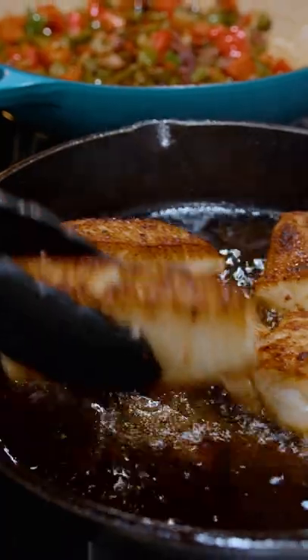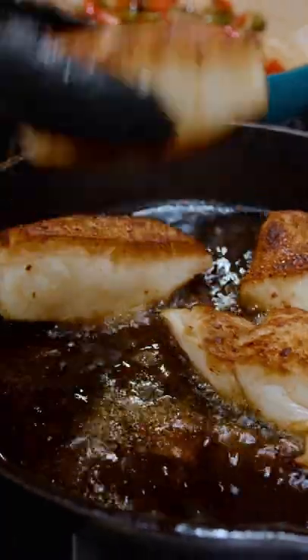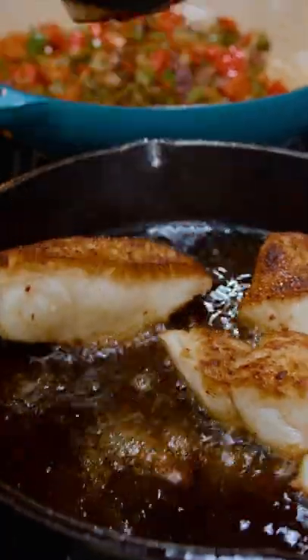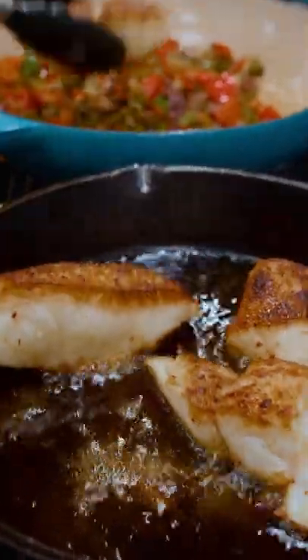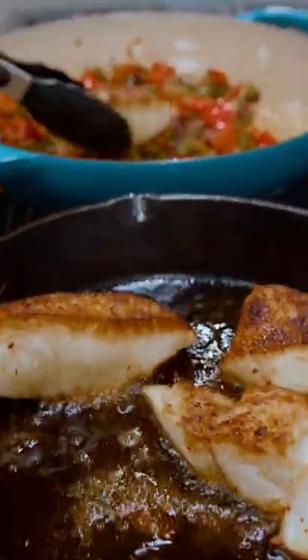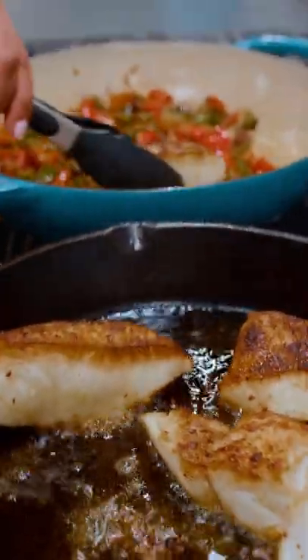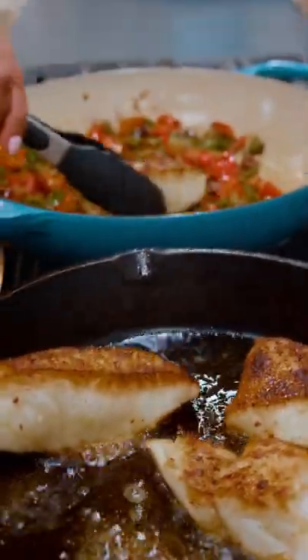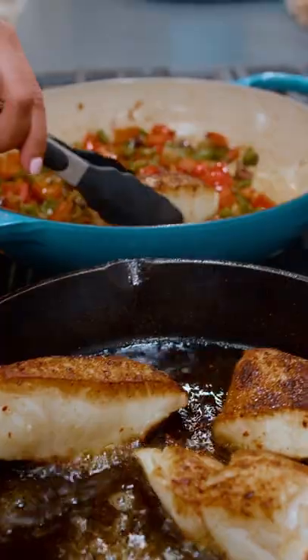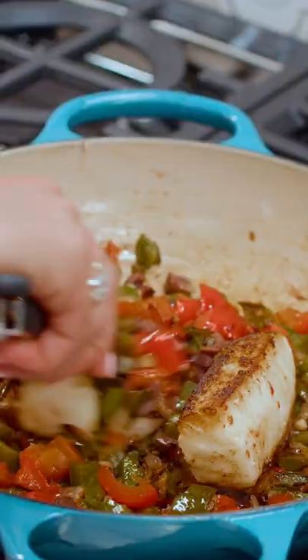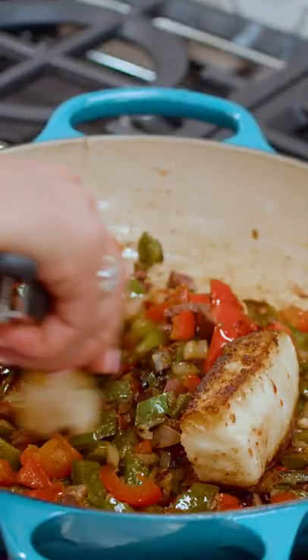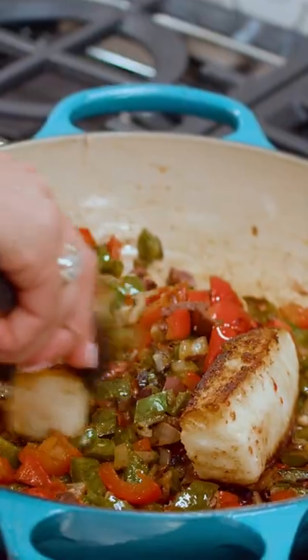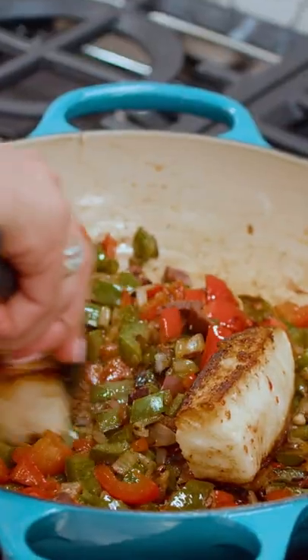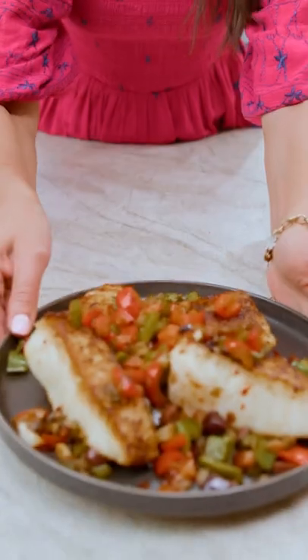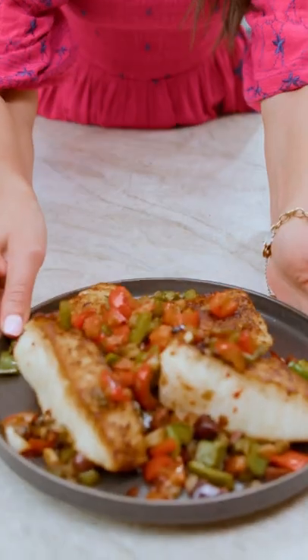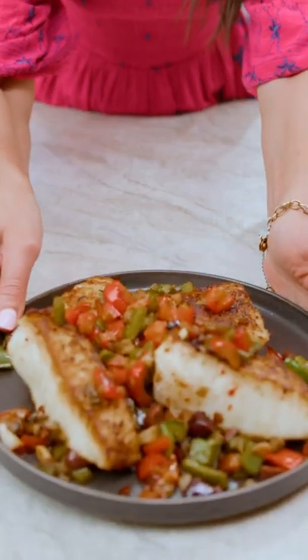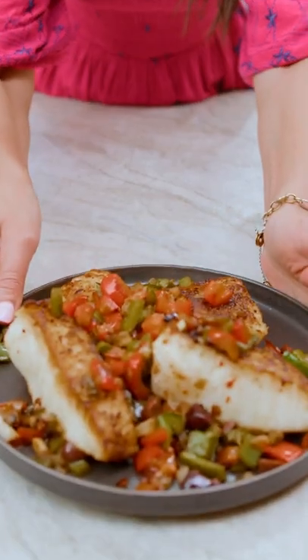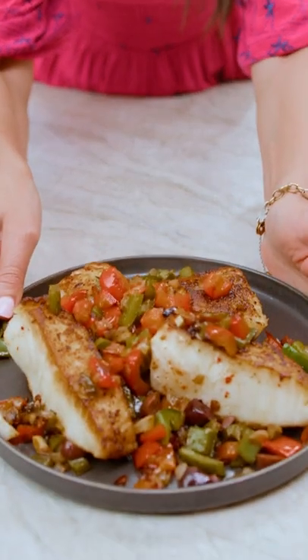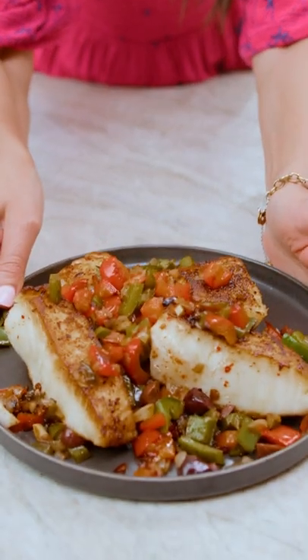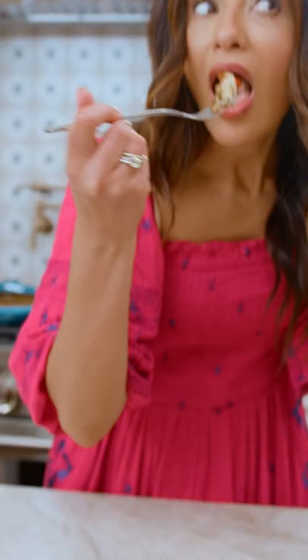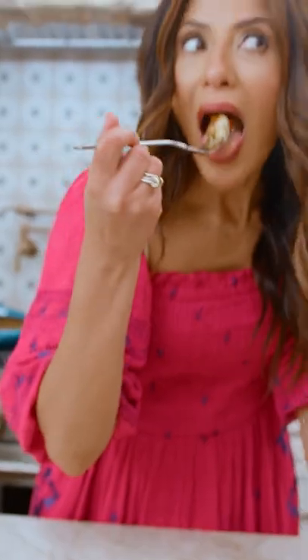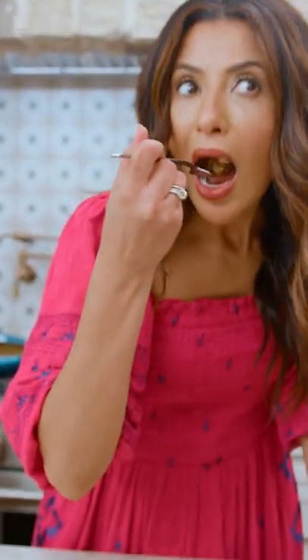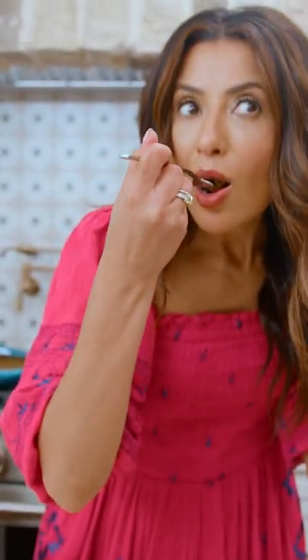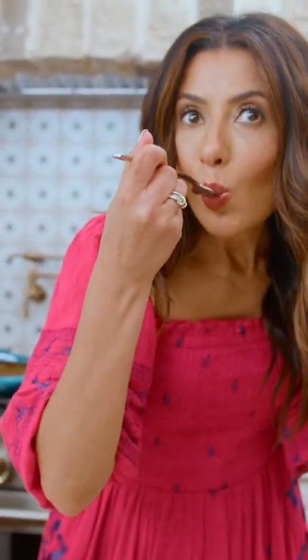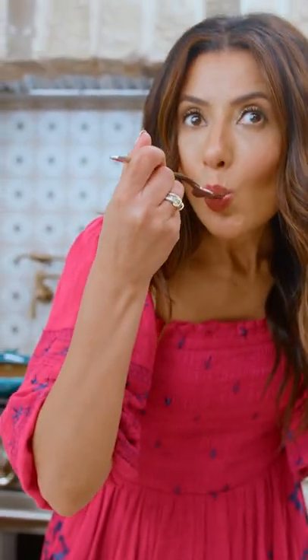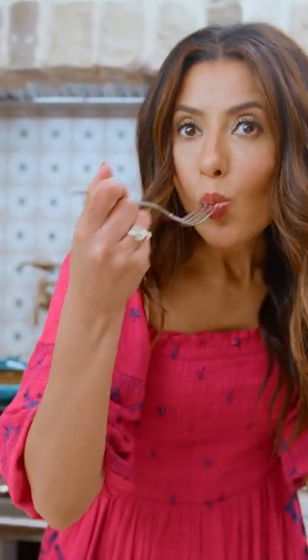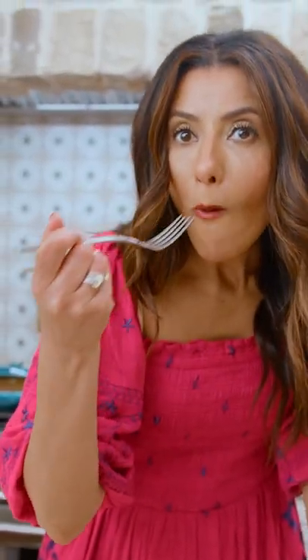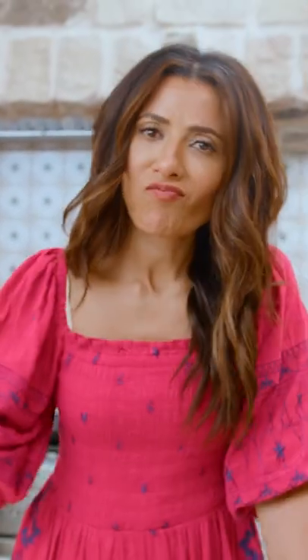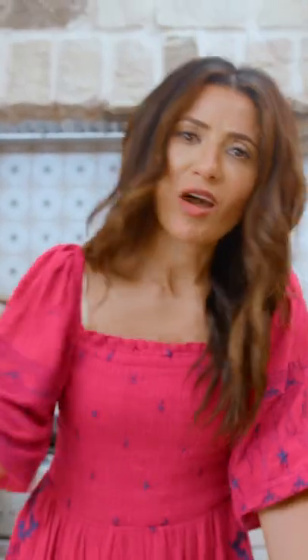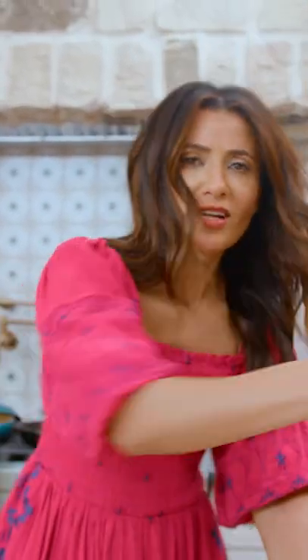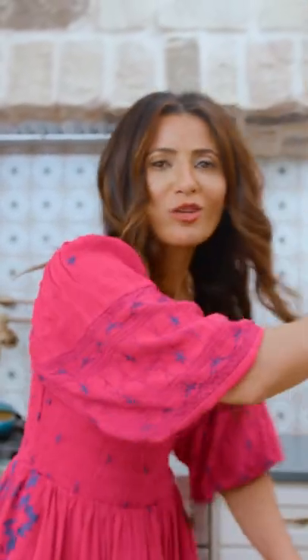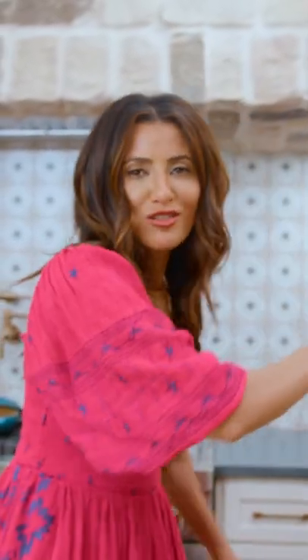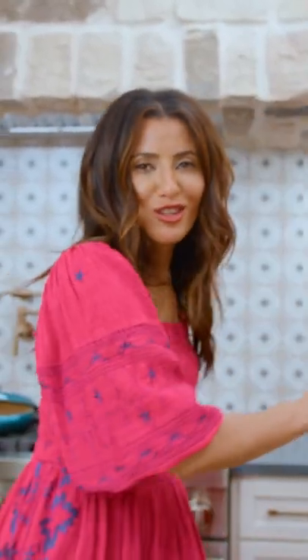Grab the recipe for my Mediterranean sea bass with bell peppers over on TheMediterraneanDish.com. Damn, that's good.